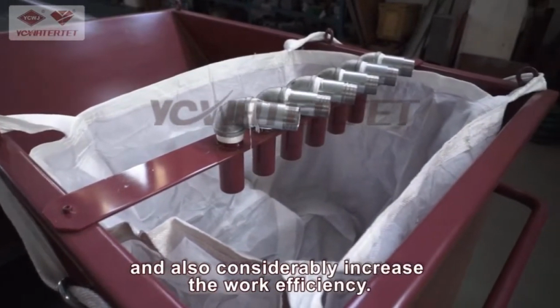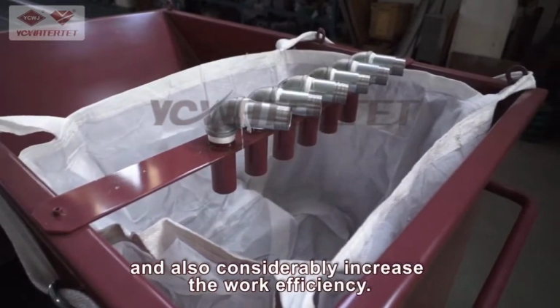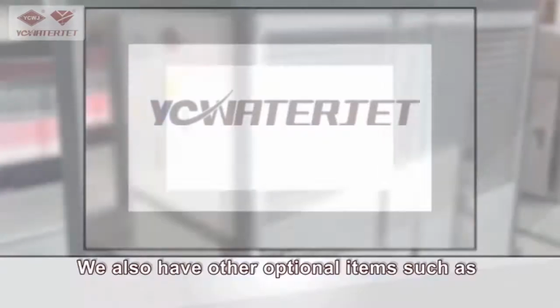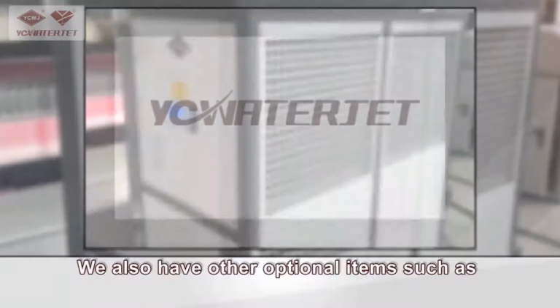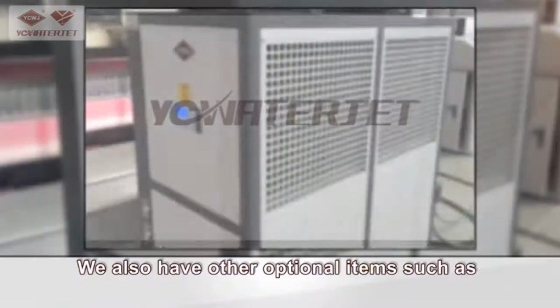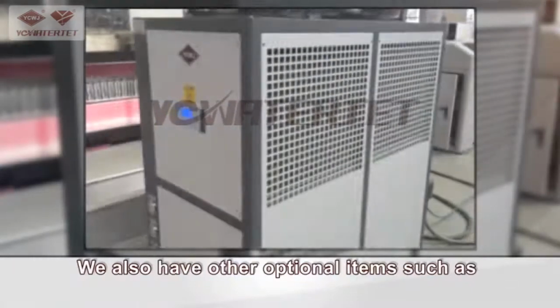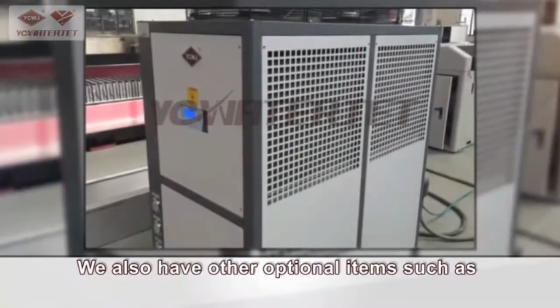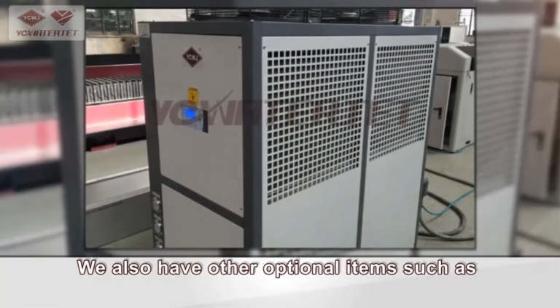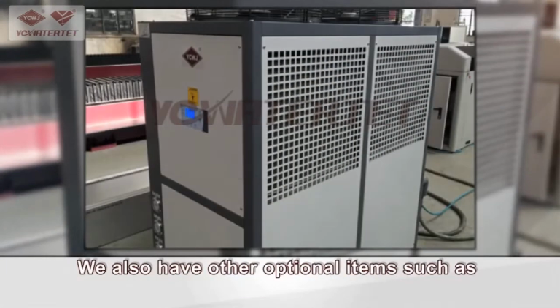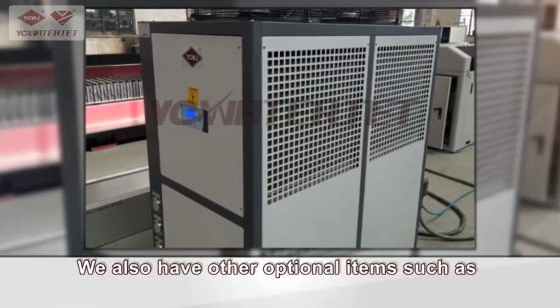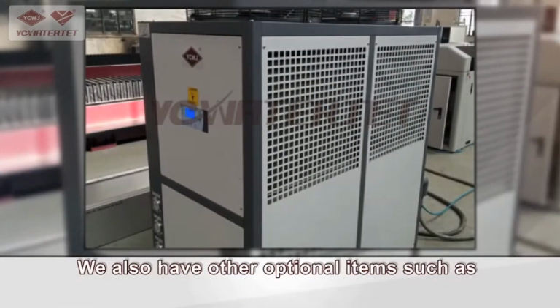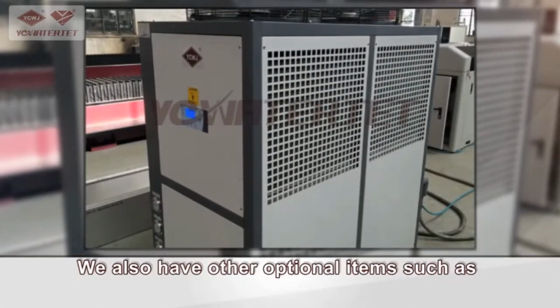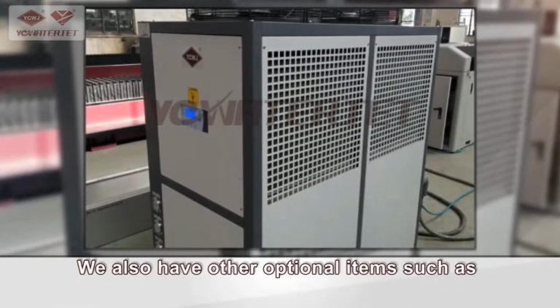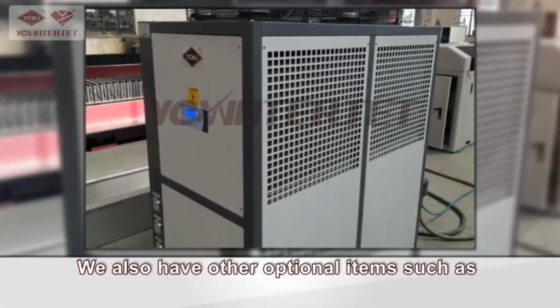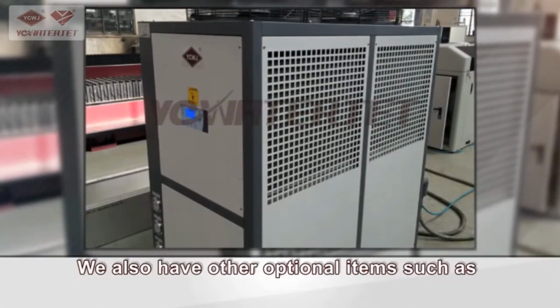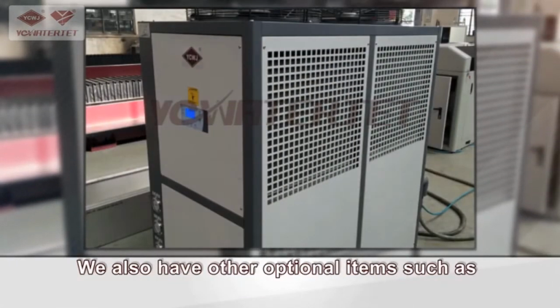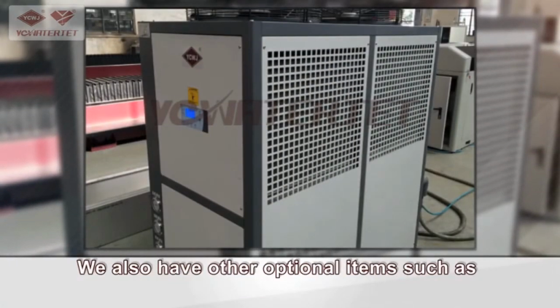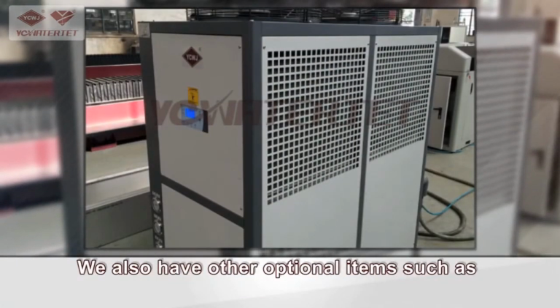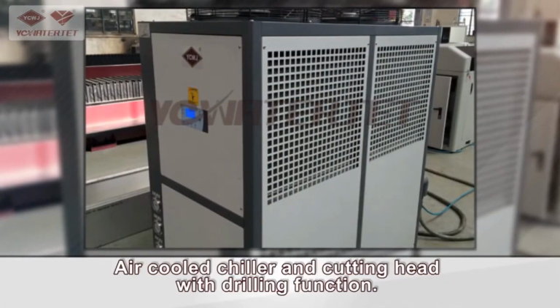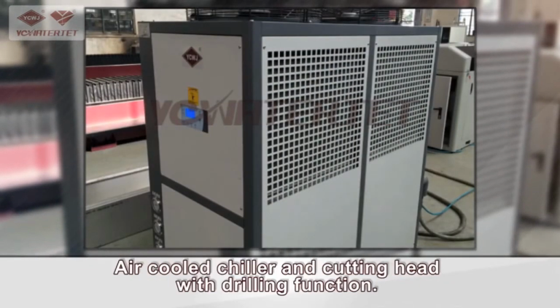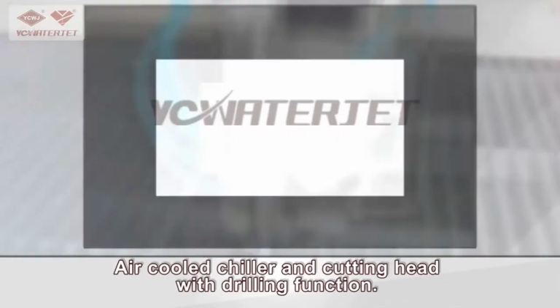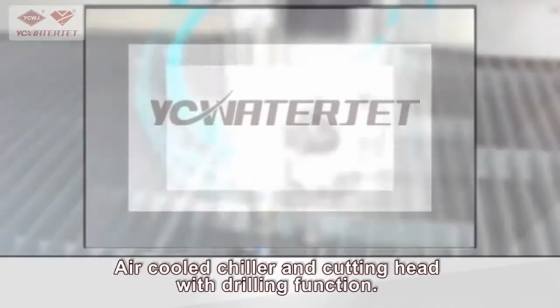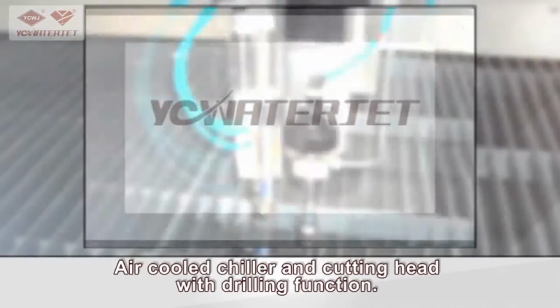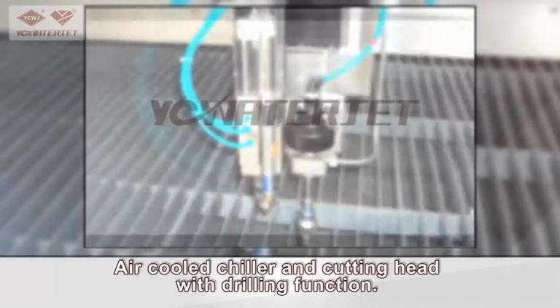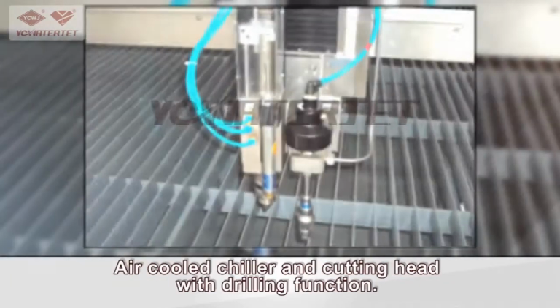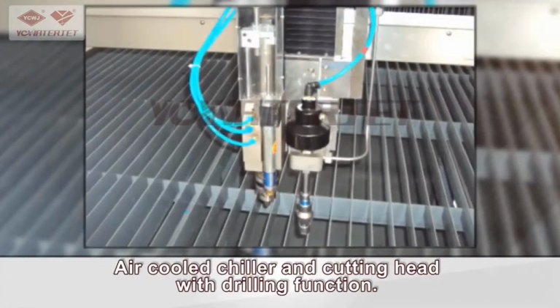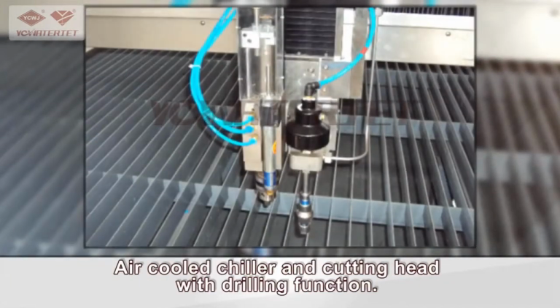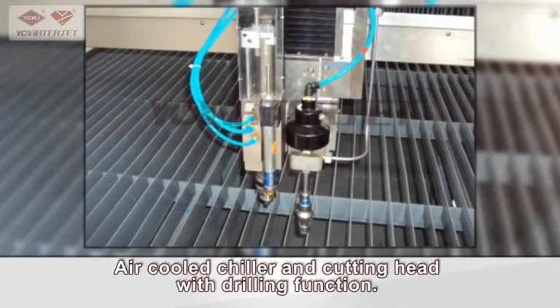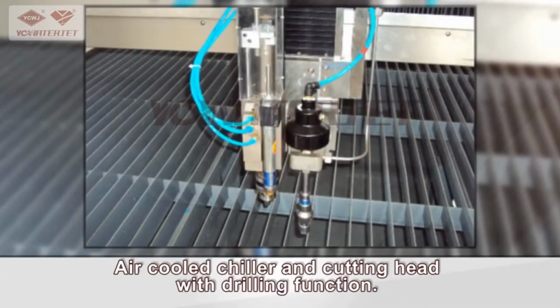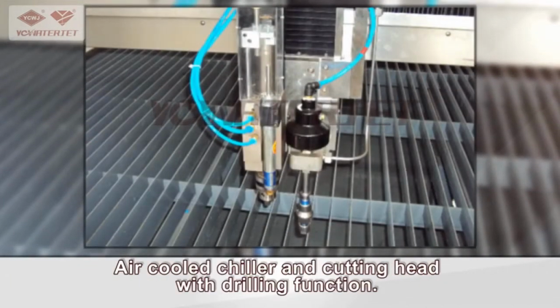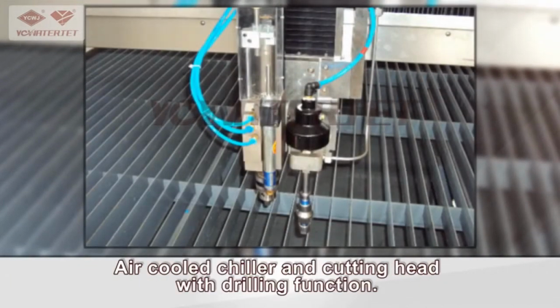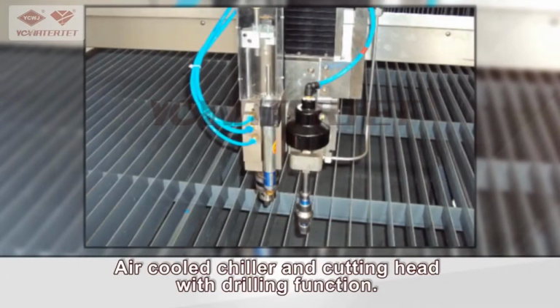We also have other optional items such as an air-cooled chiller and cutting head with drilling functions.